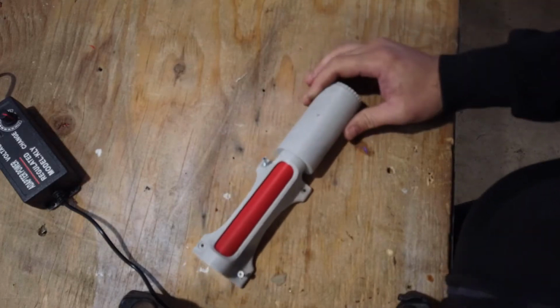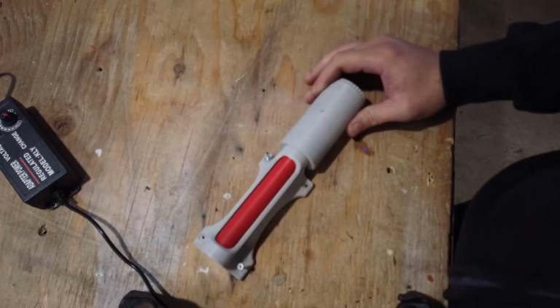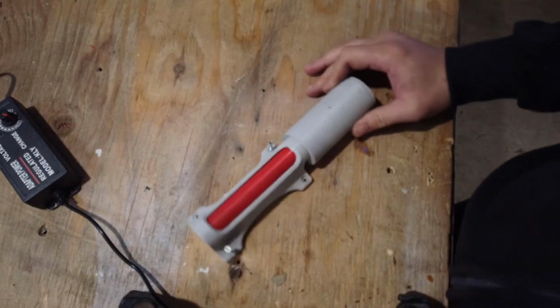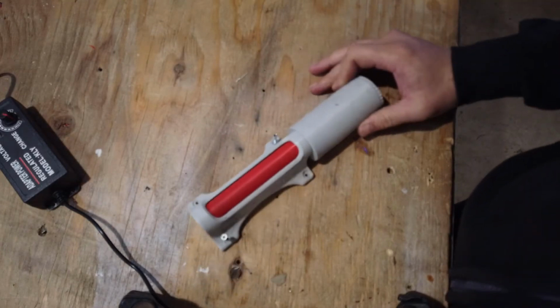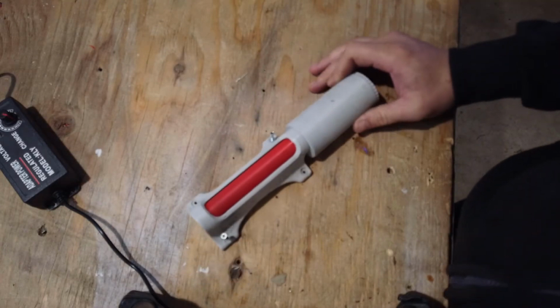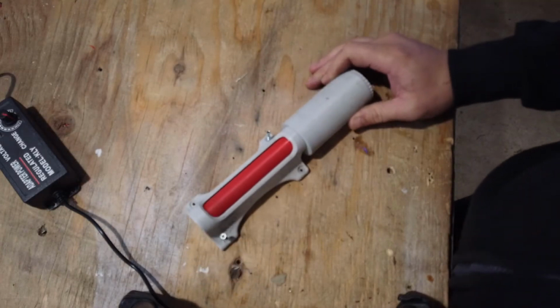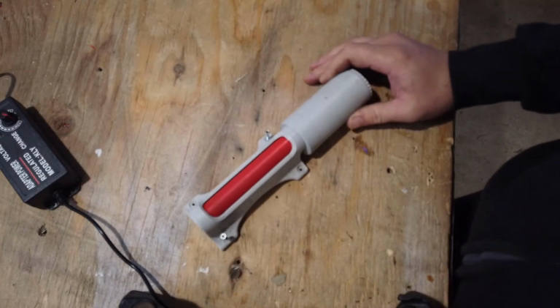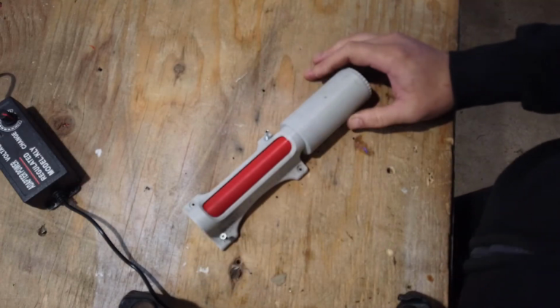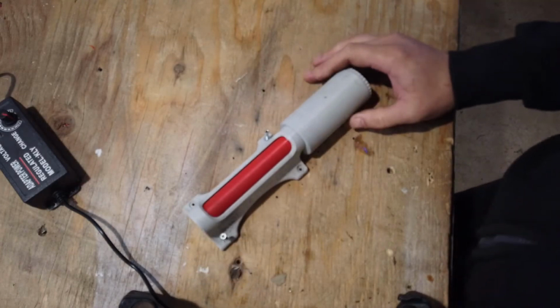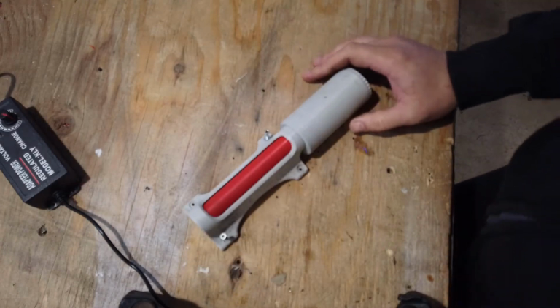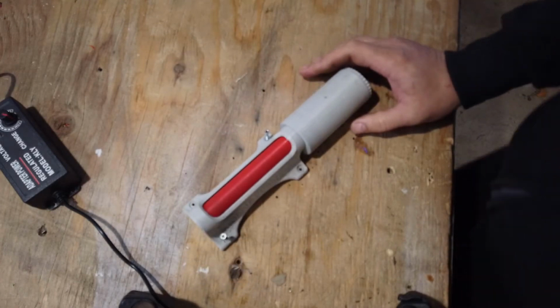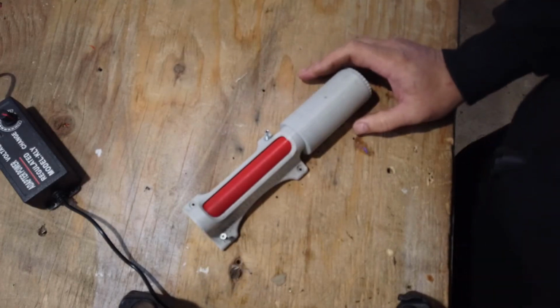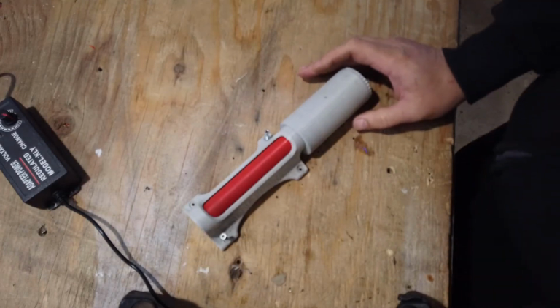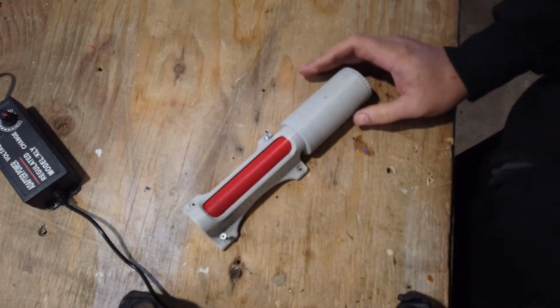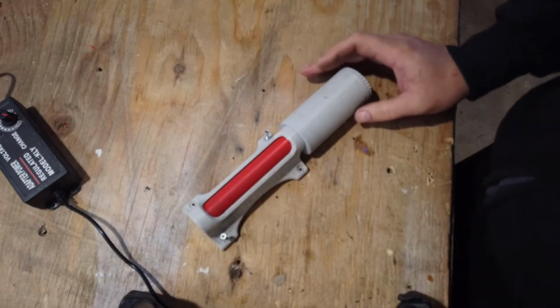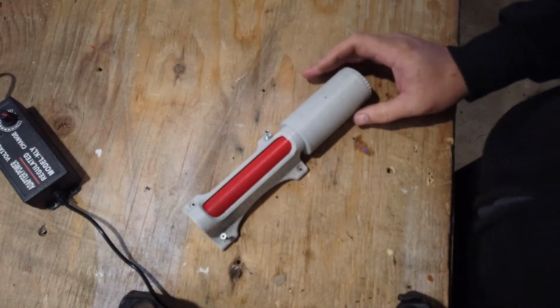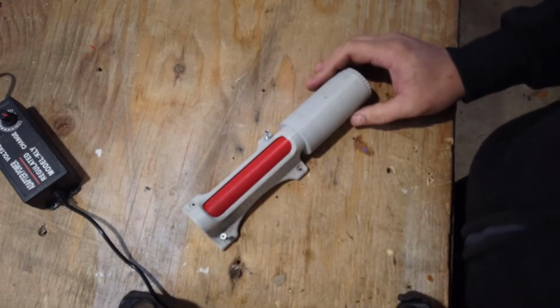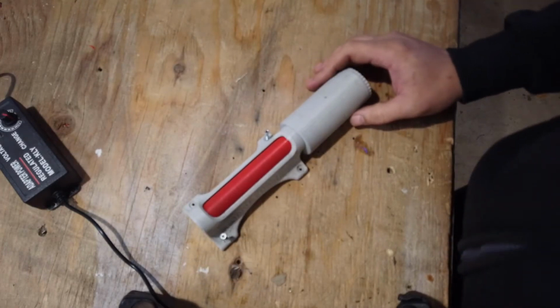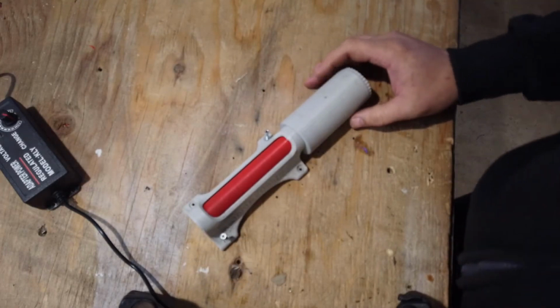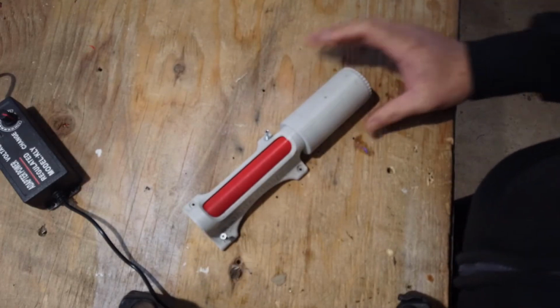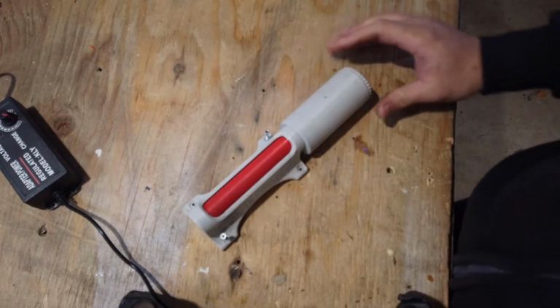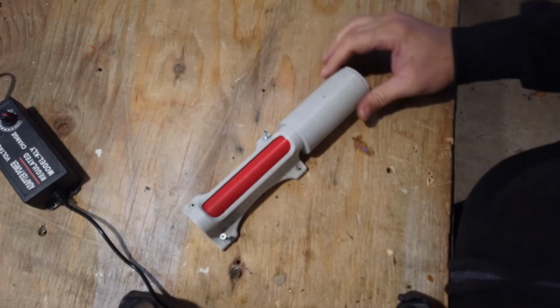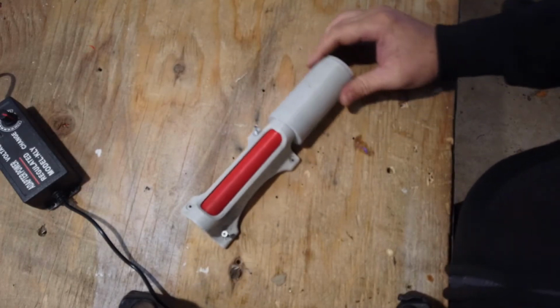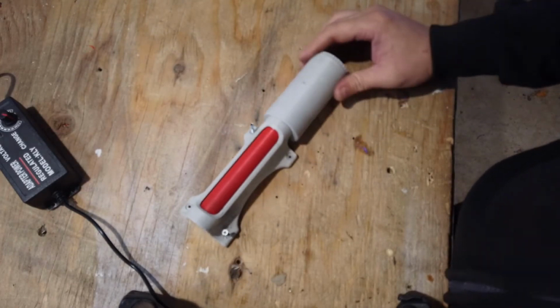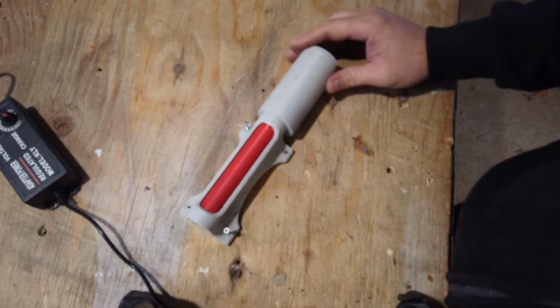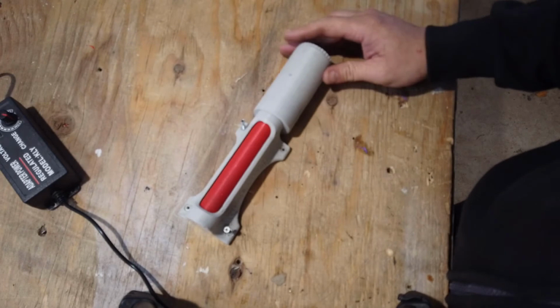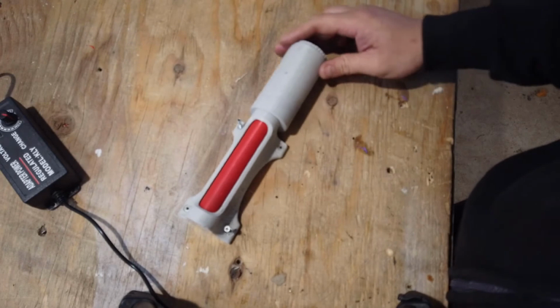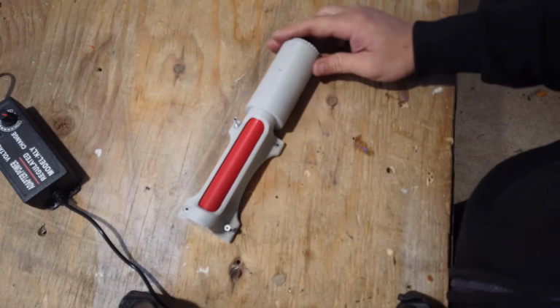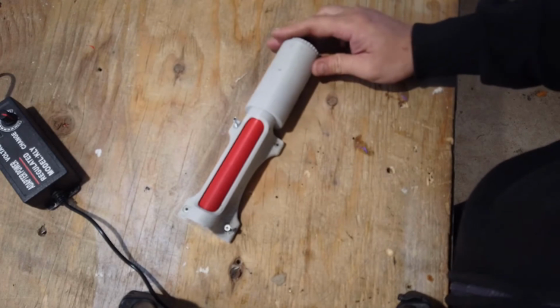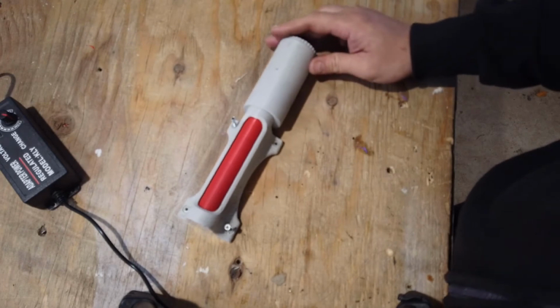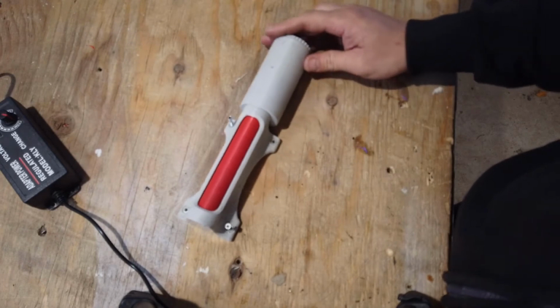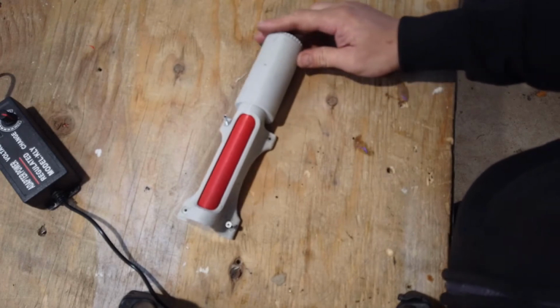Hello everybody, today we're going to be going over how to use a roly-poly.